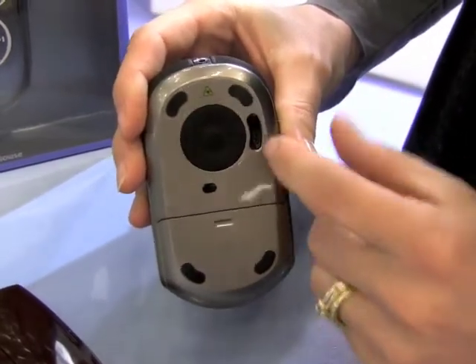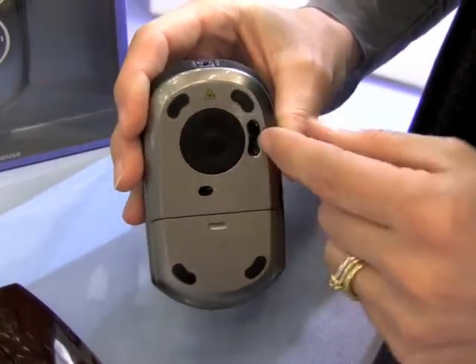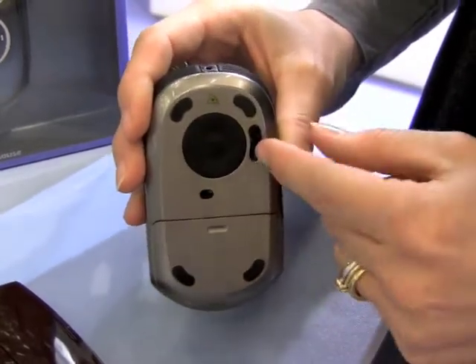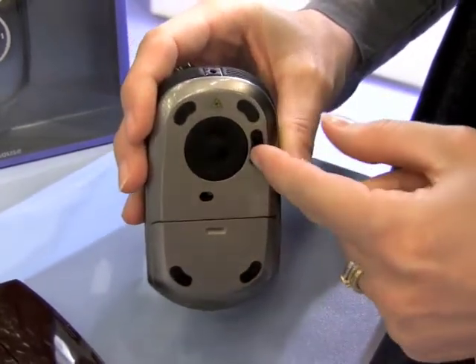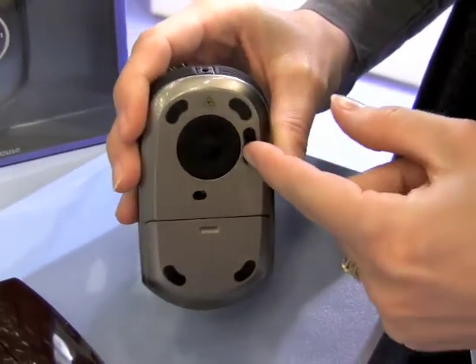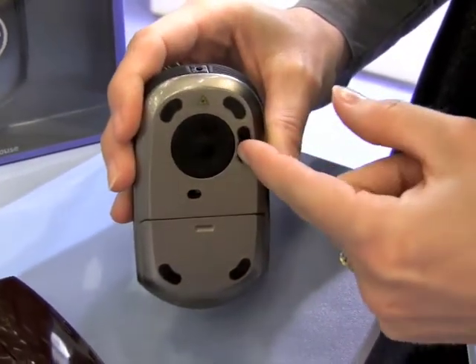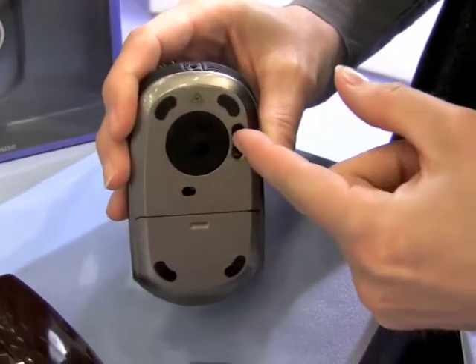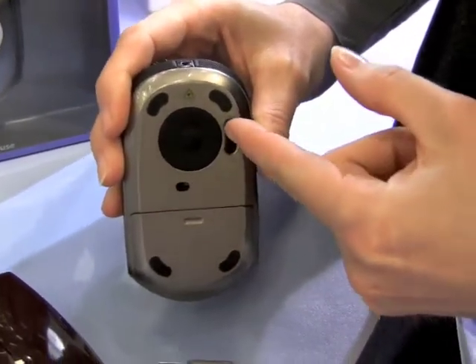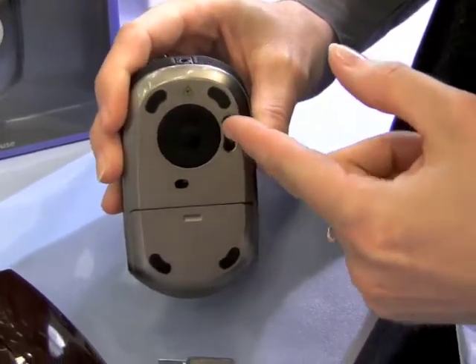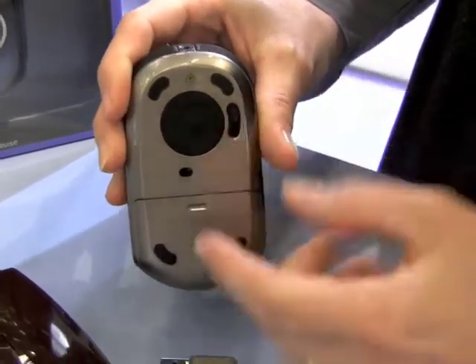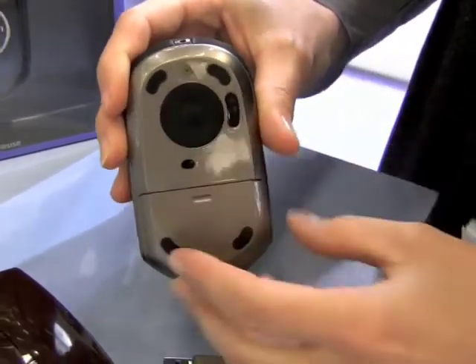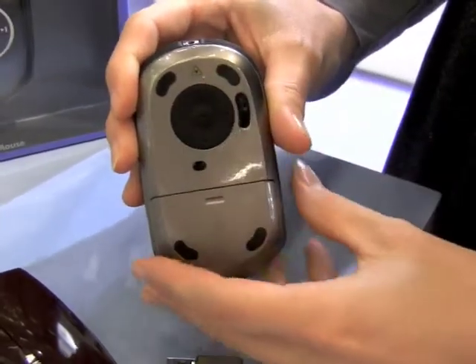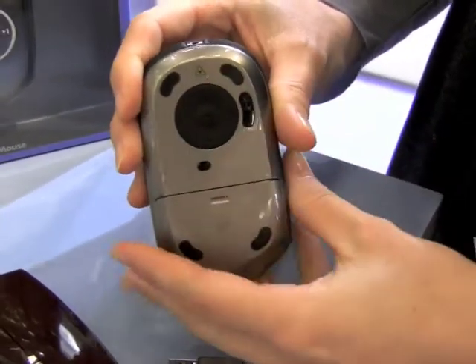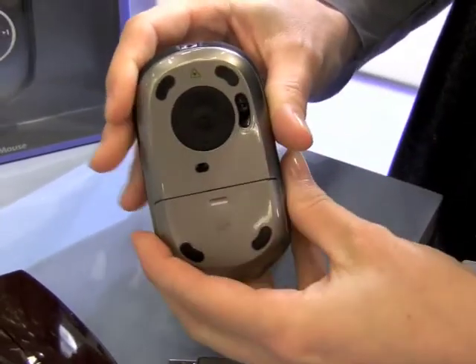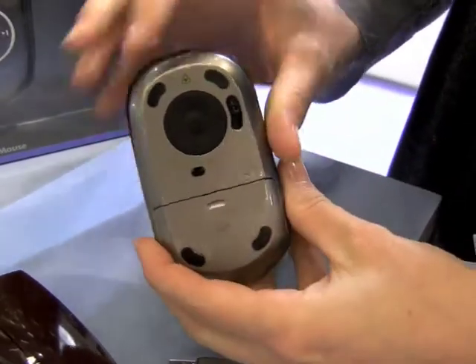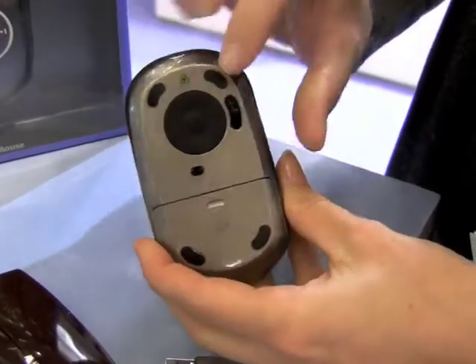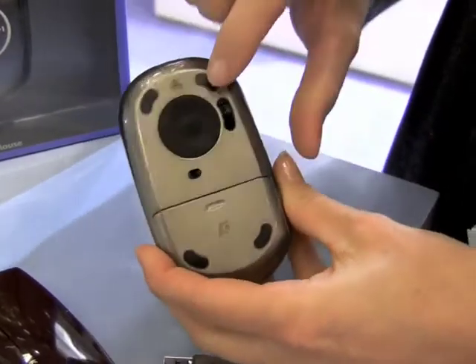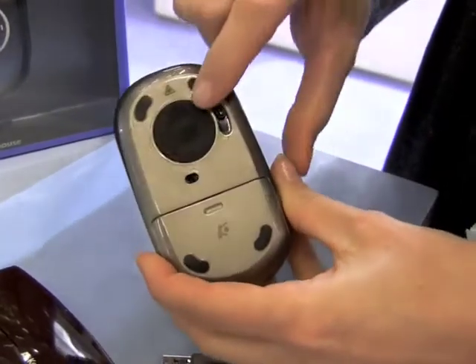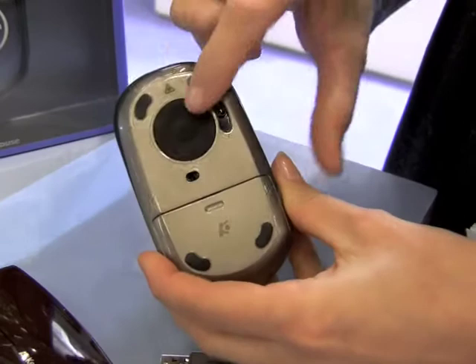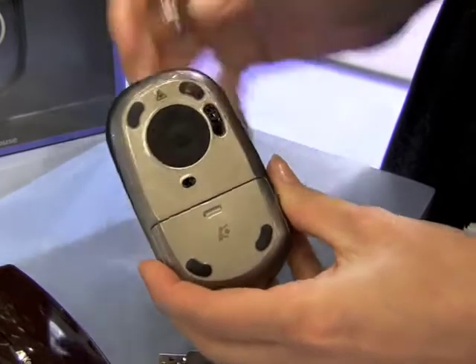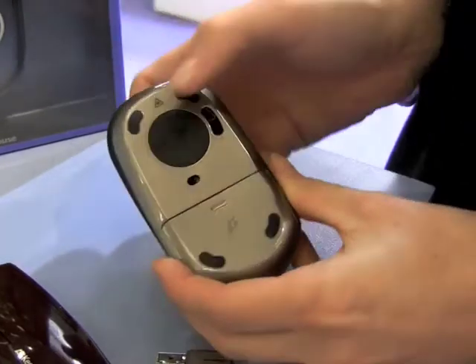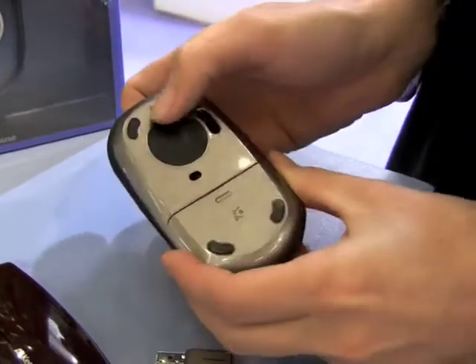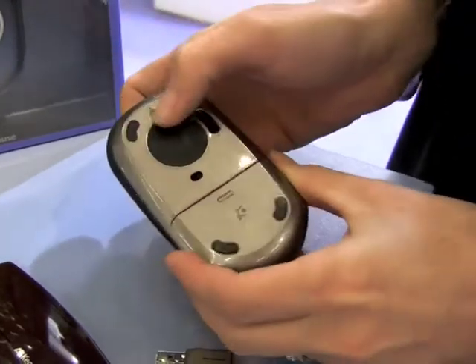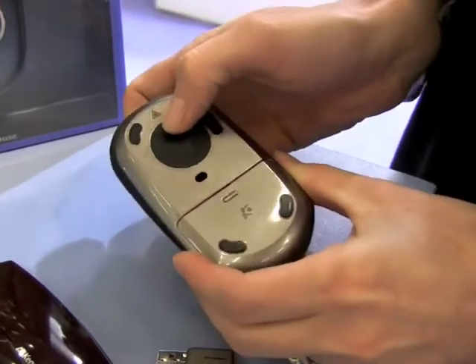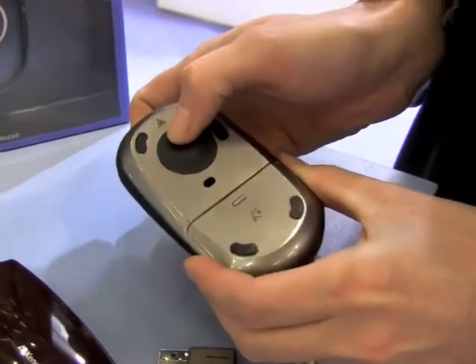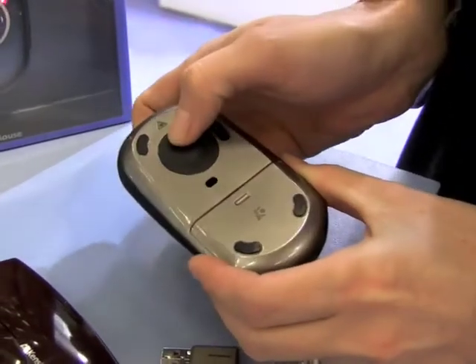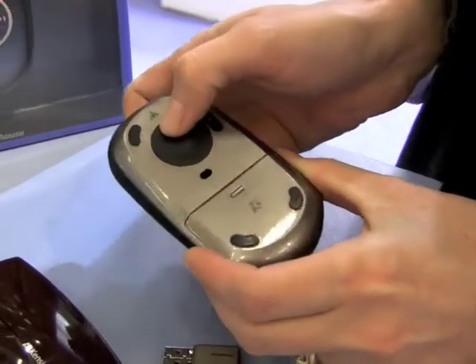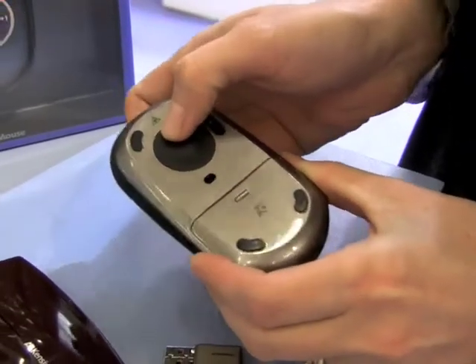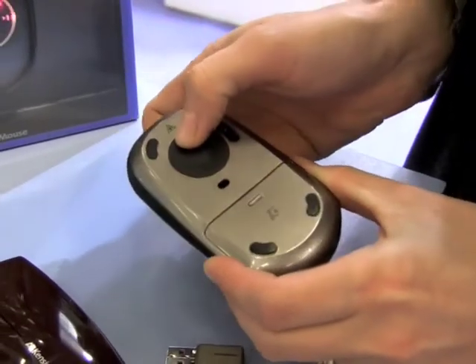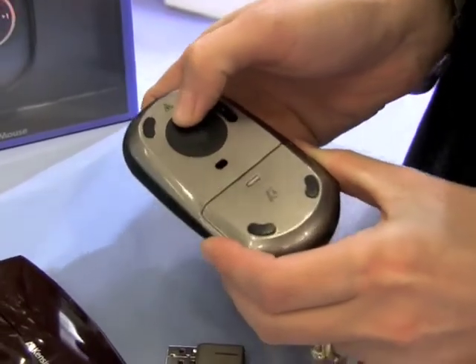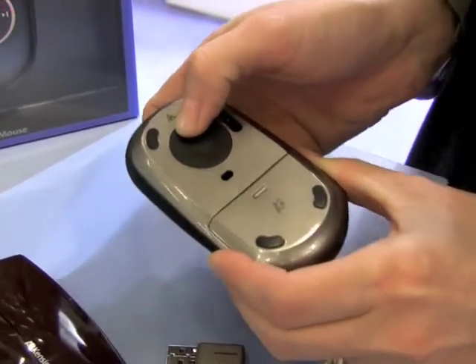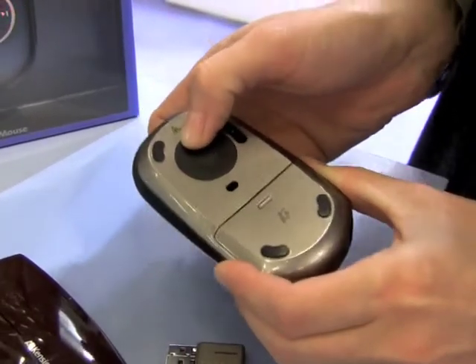And when you are in presenter mode, you can use the laser pointer here.